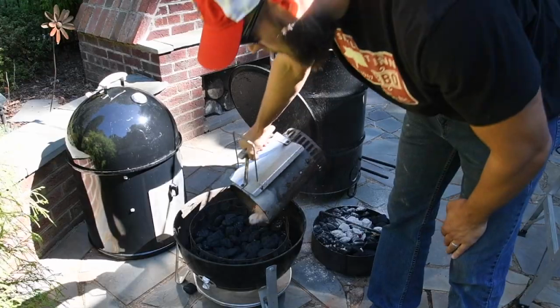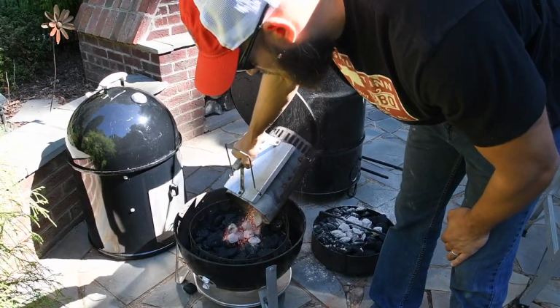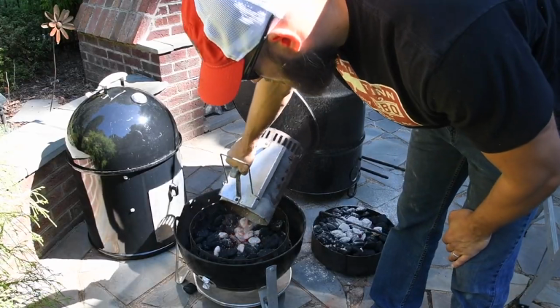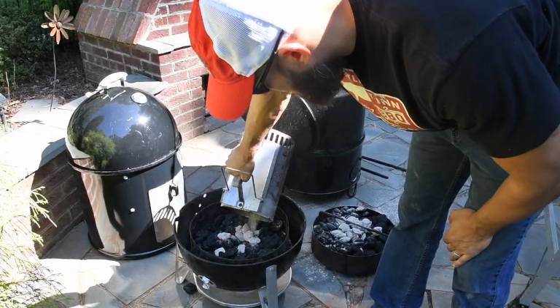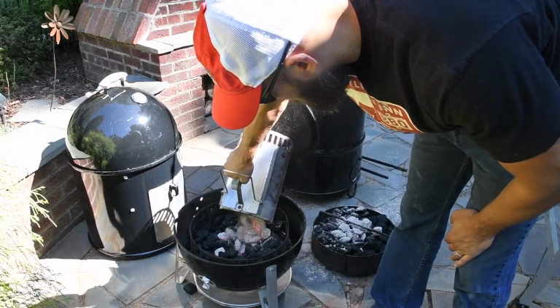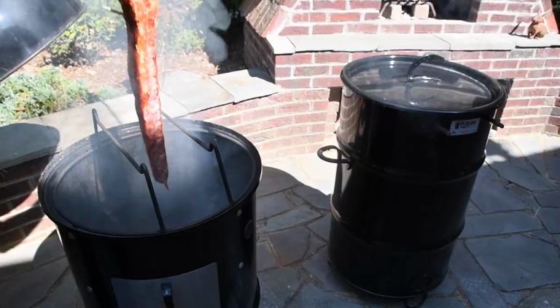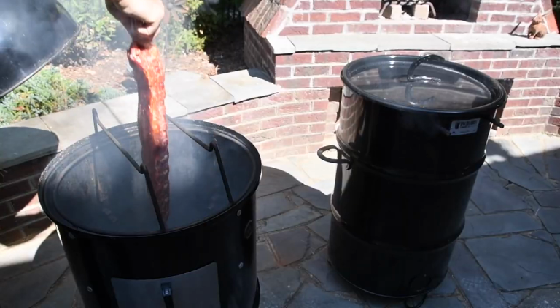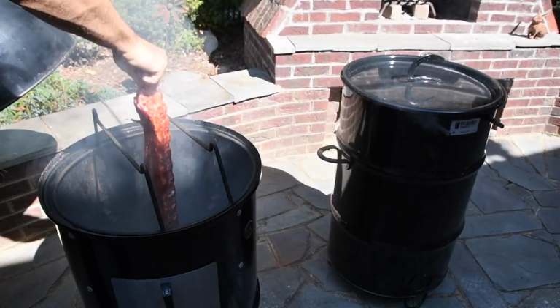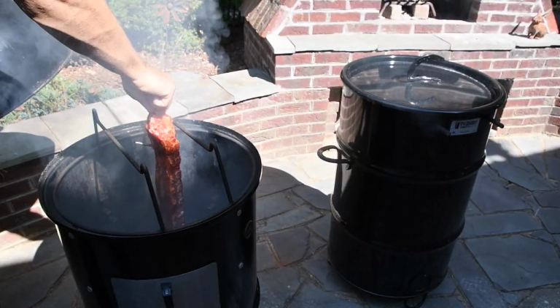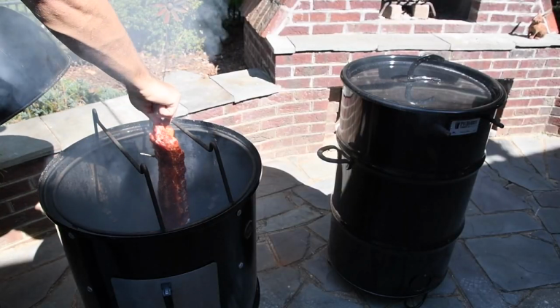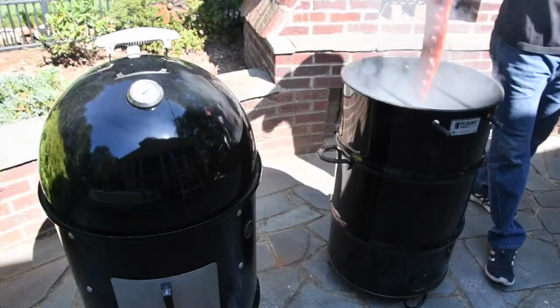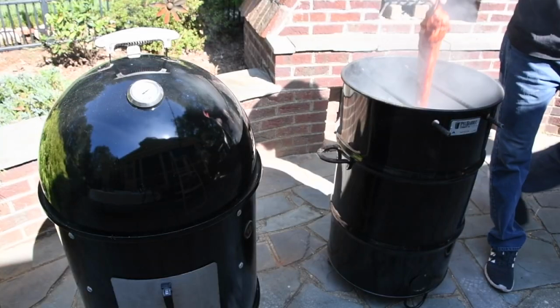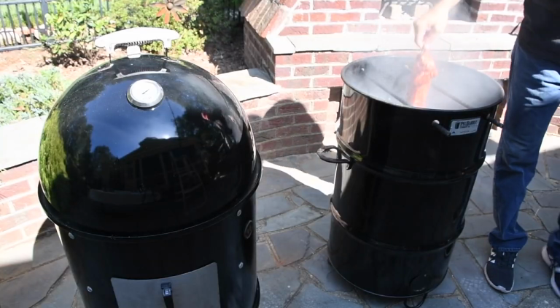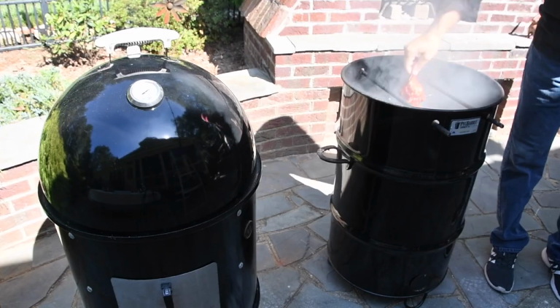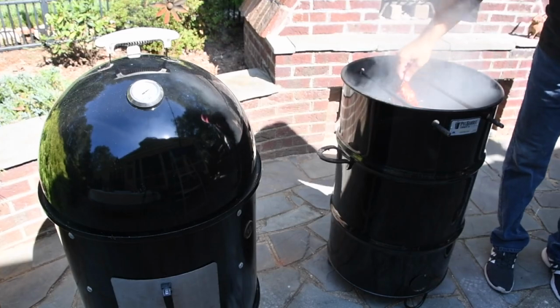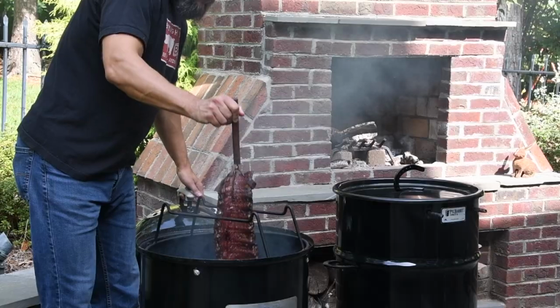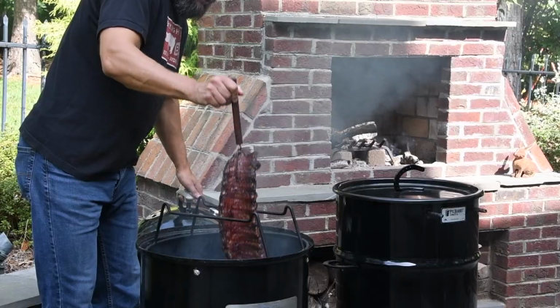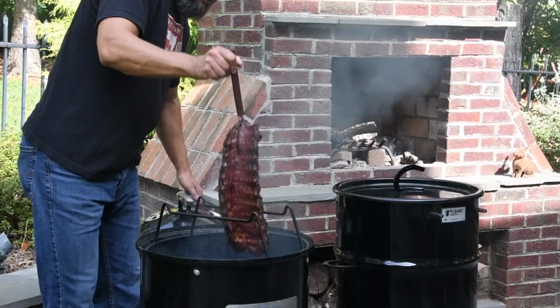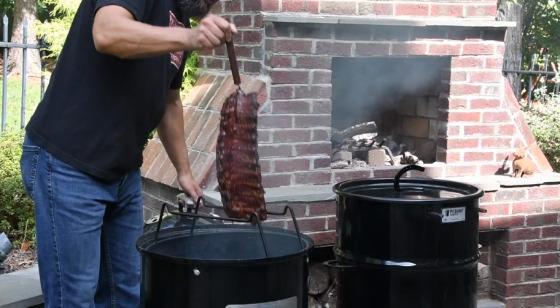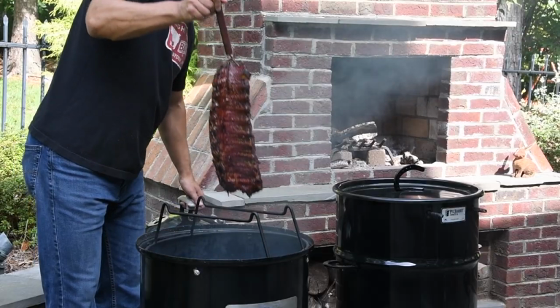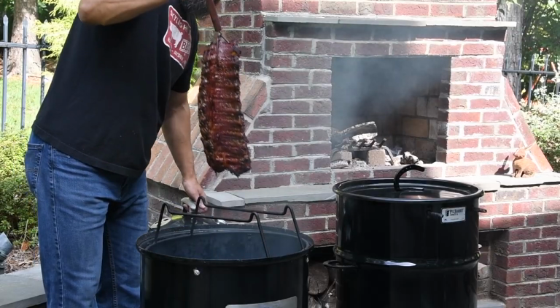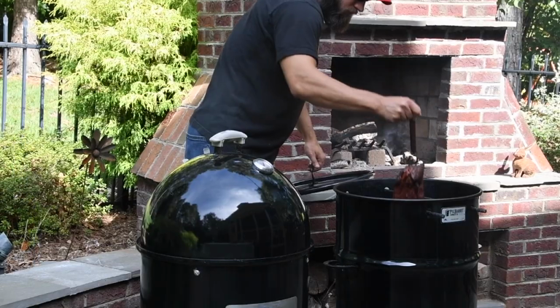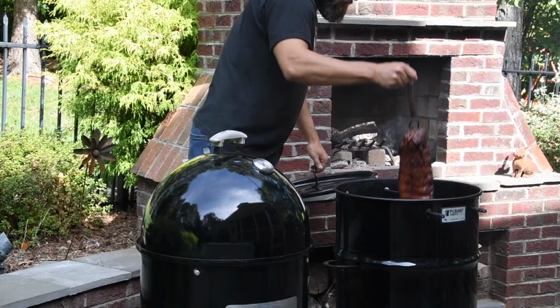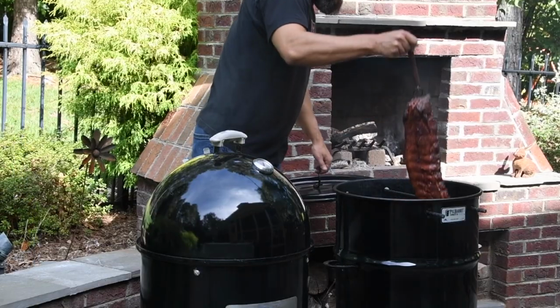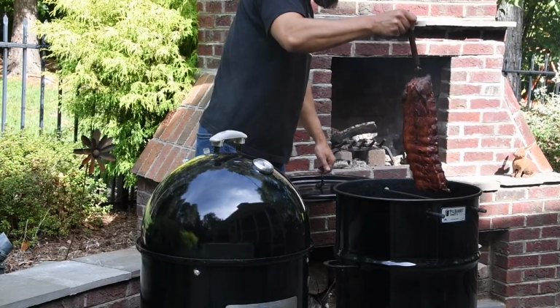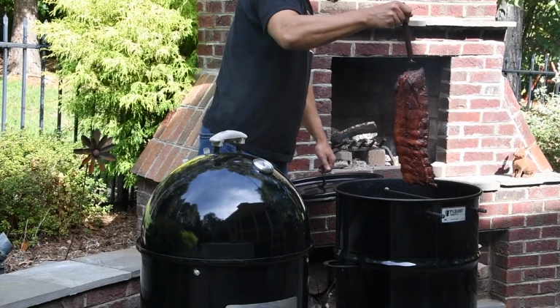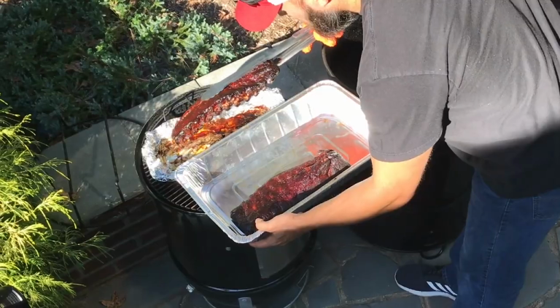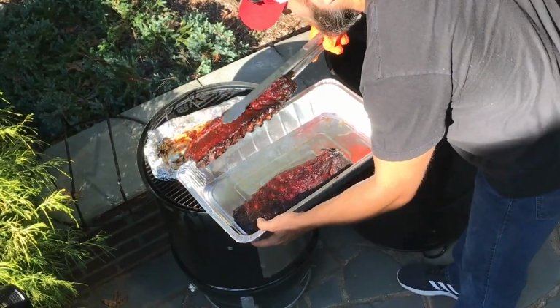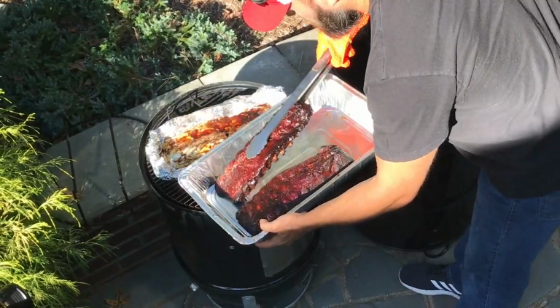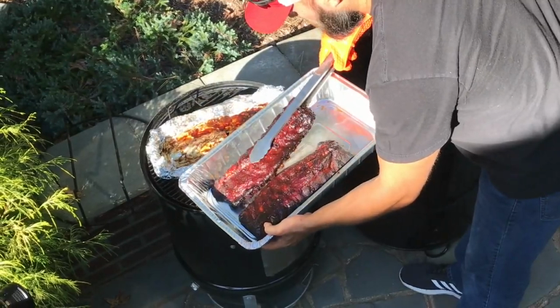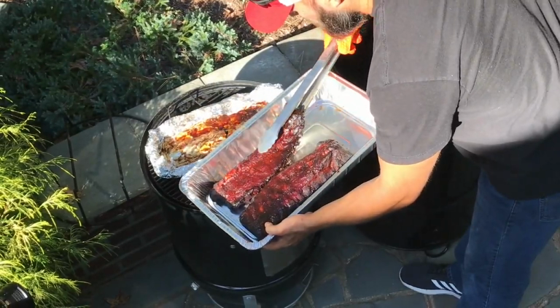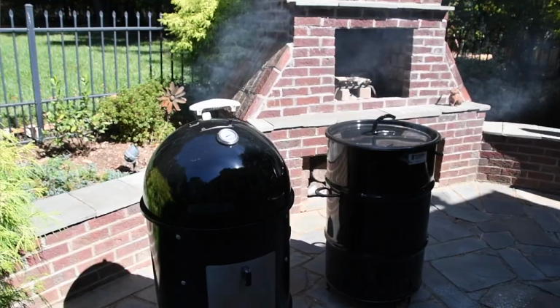Today on episode 11, a side-by-side showdown between the Weber Smokey Mountain and the Pit Barrel Cooker, because you asked for it.